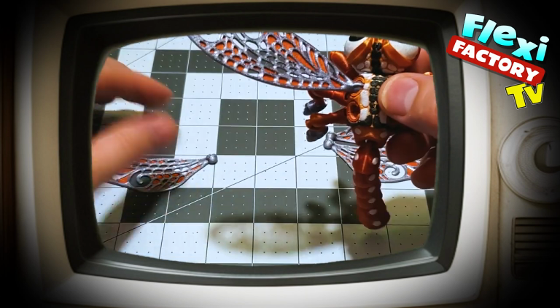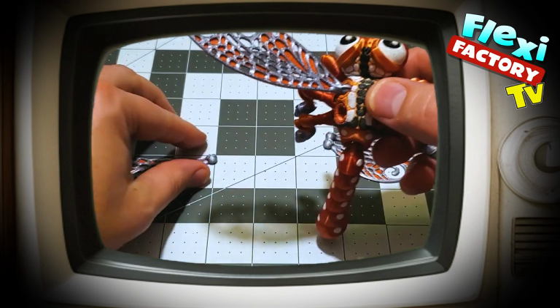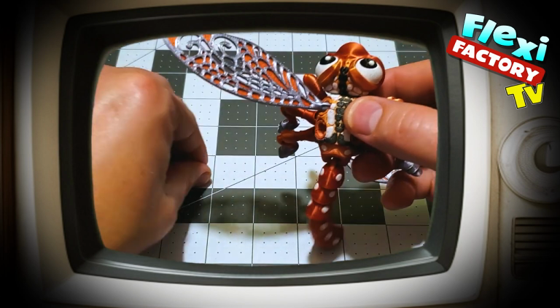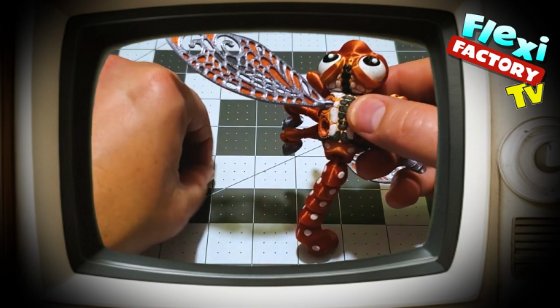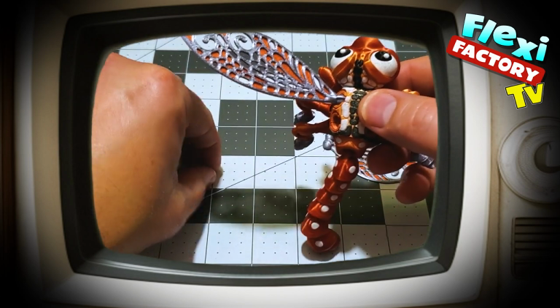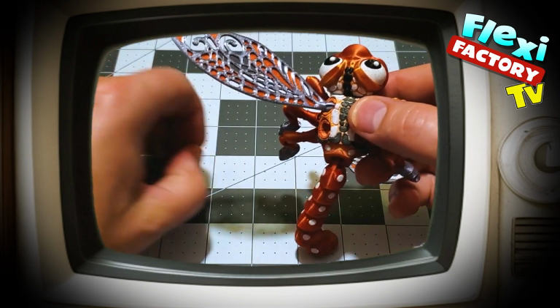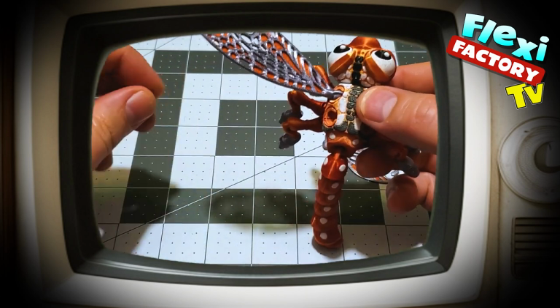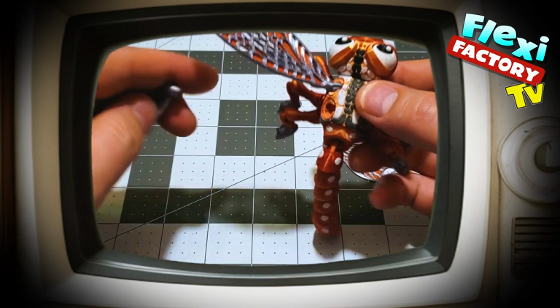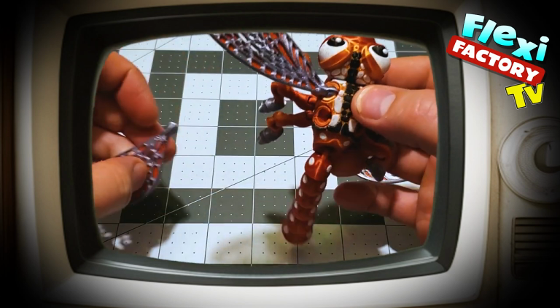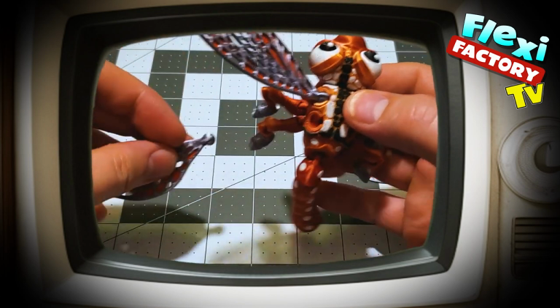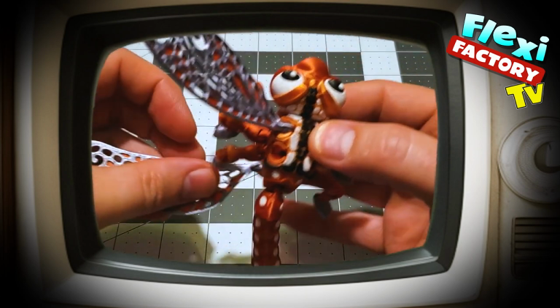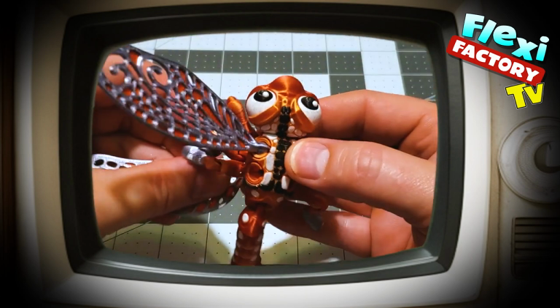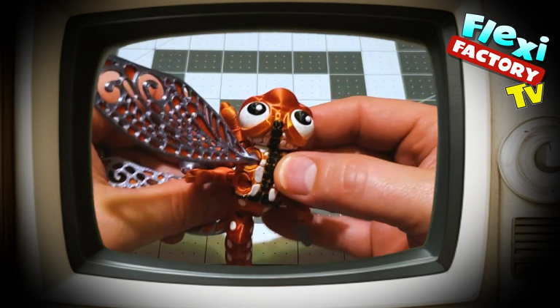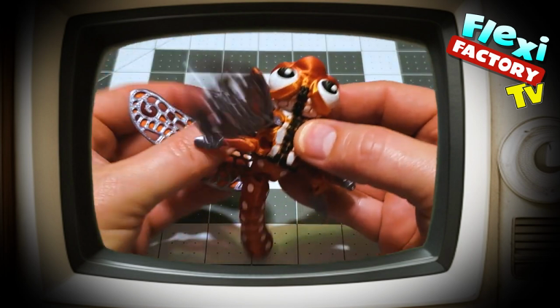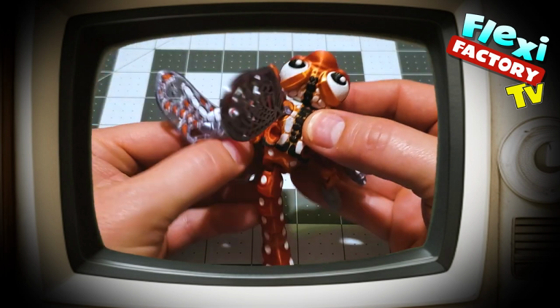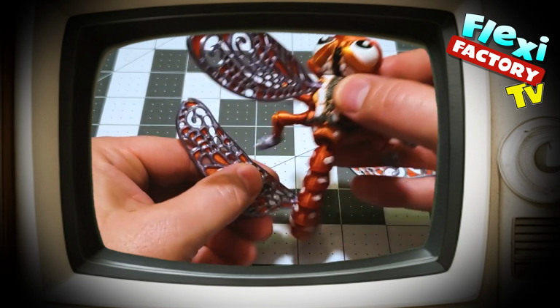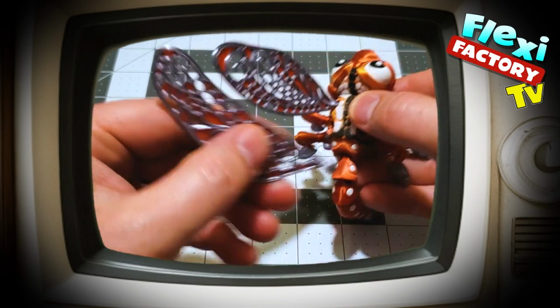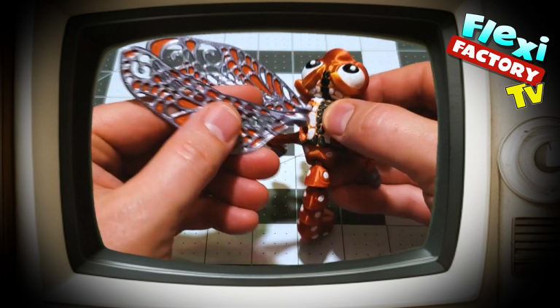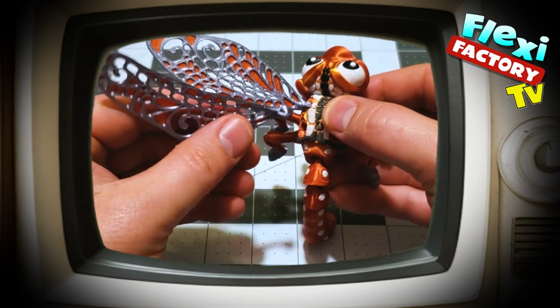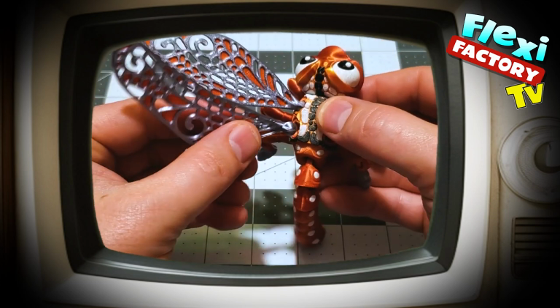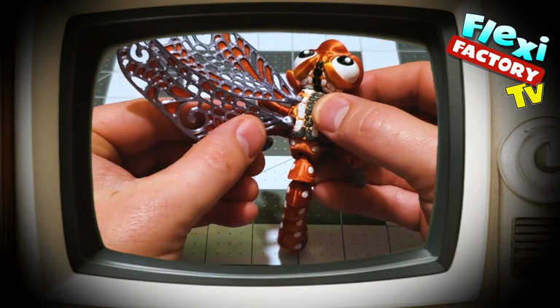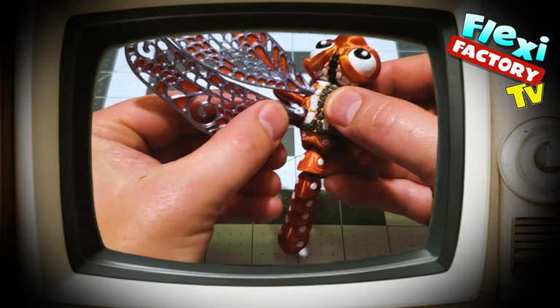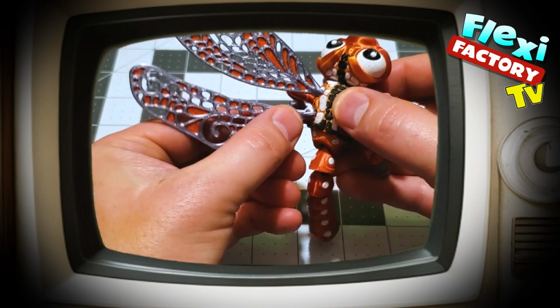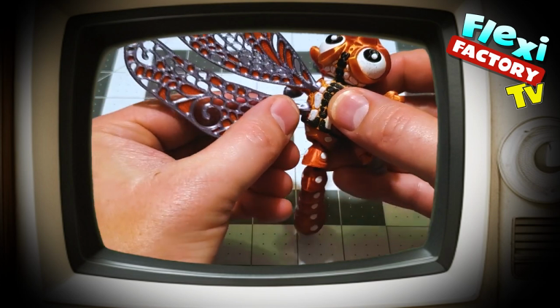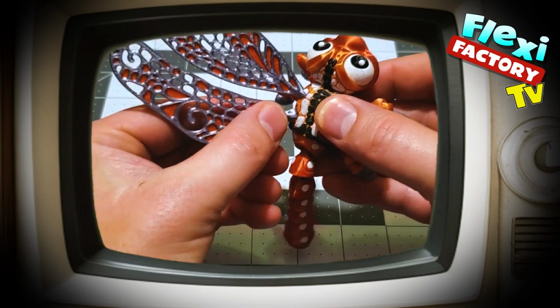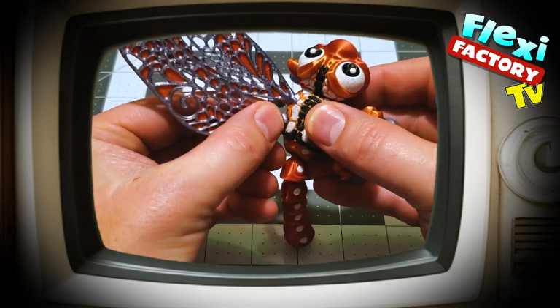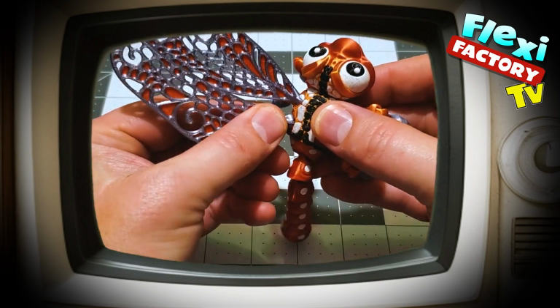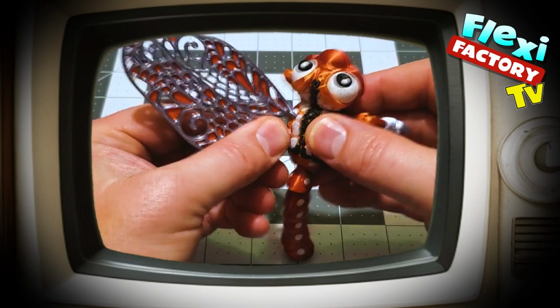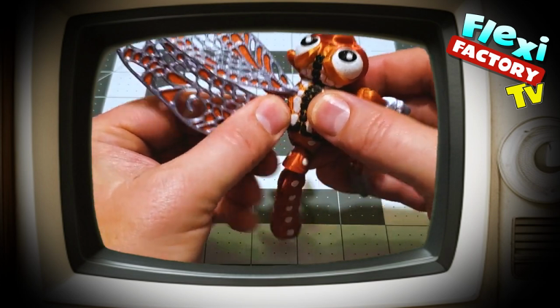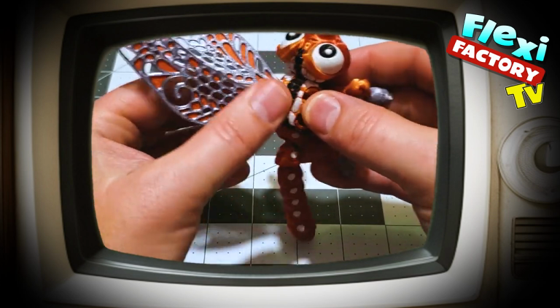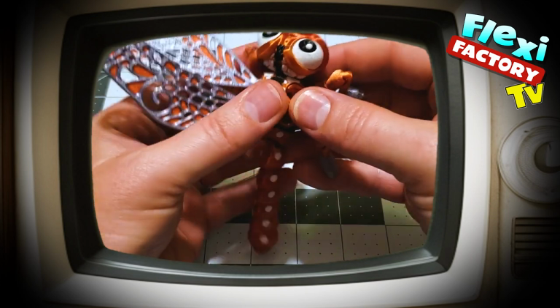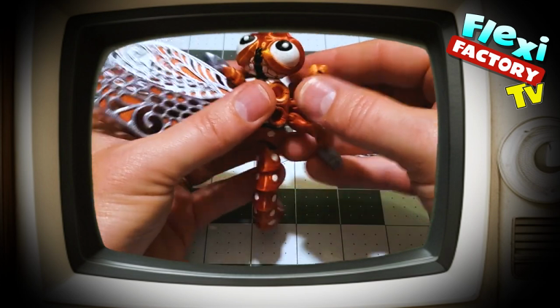Some of them are going to be harder than others. This one's been done a few times and I actually find it harder to get them out than to get them in. Same thing there.